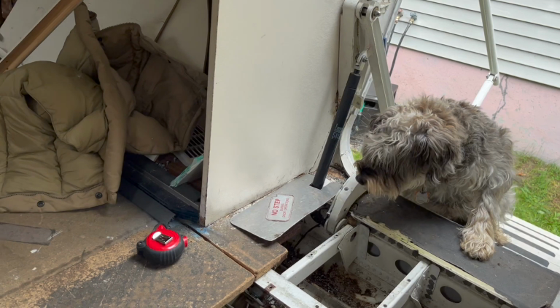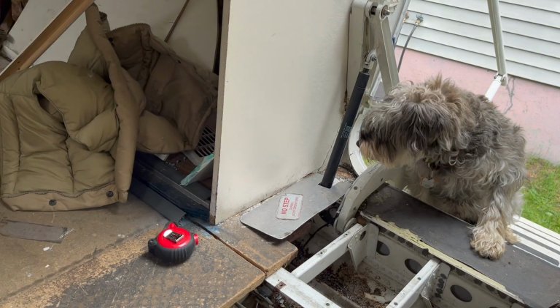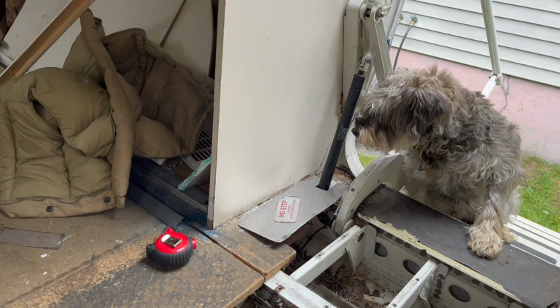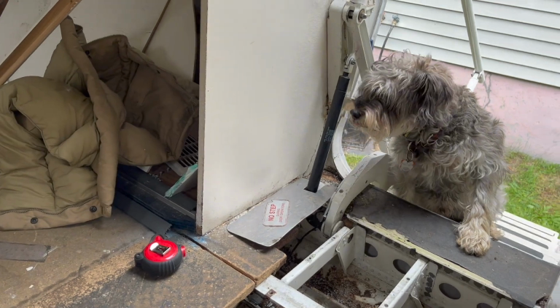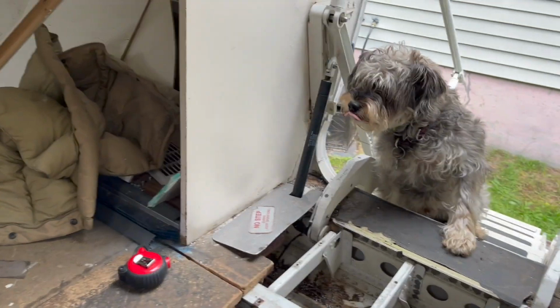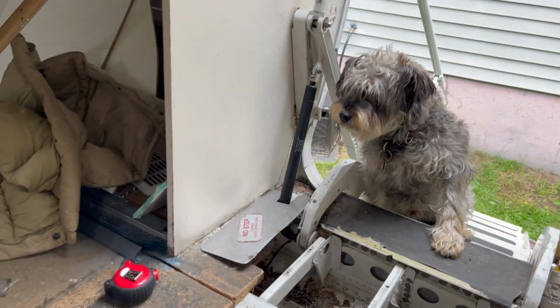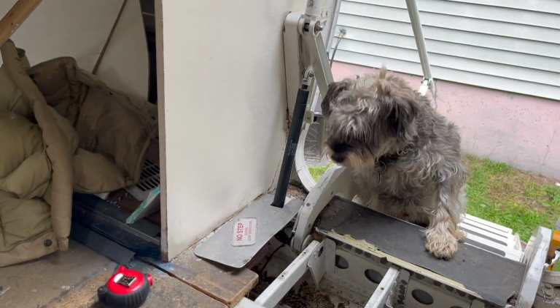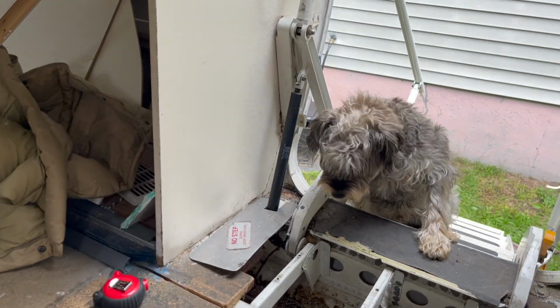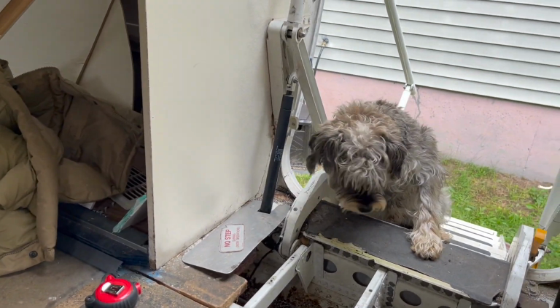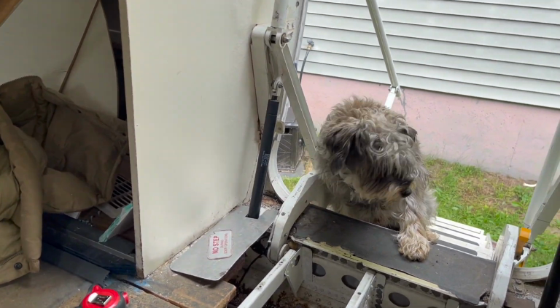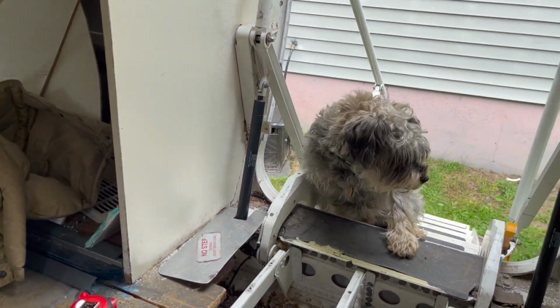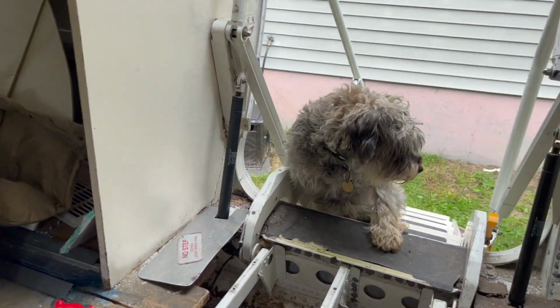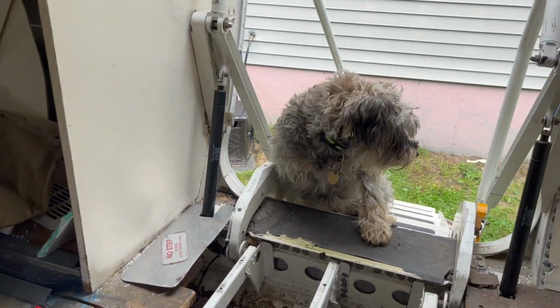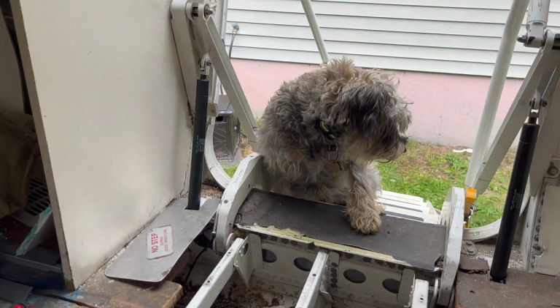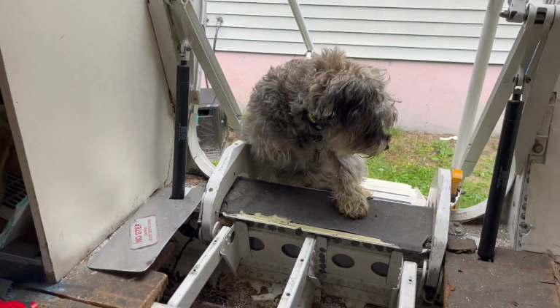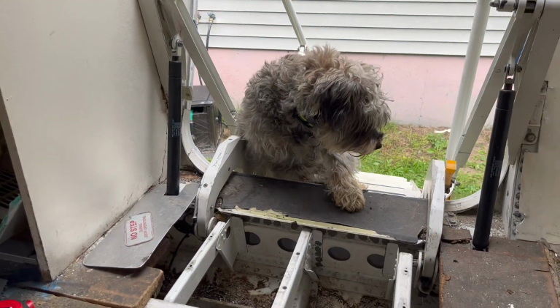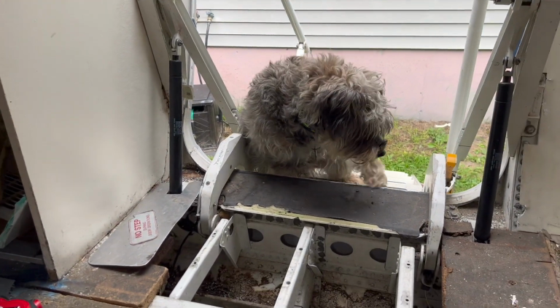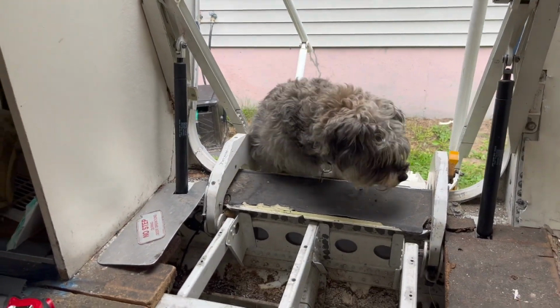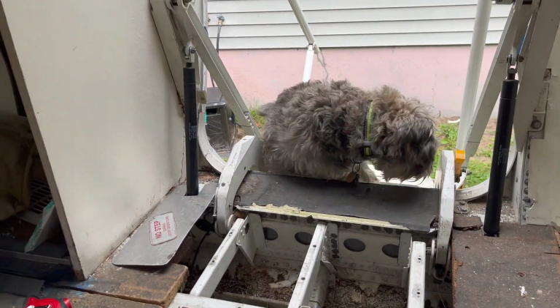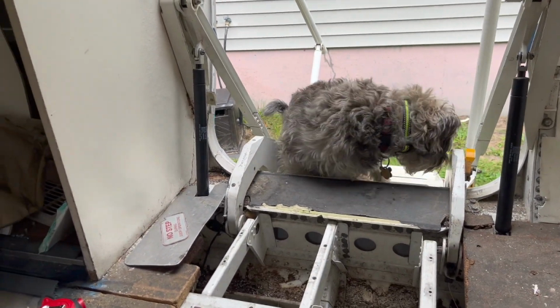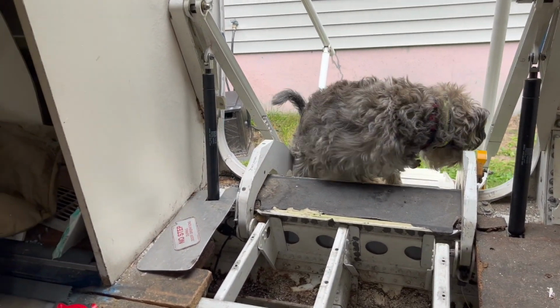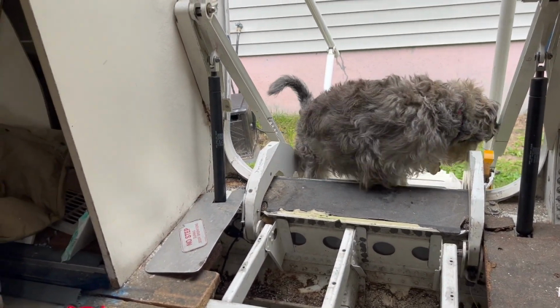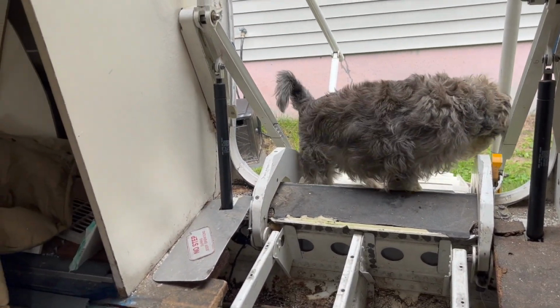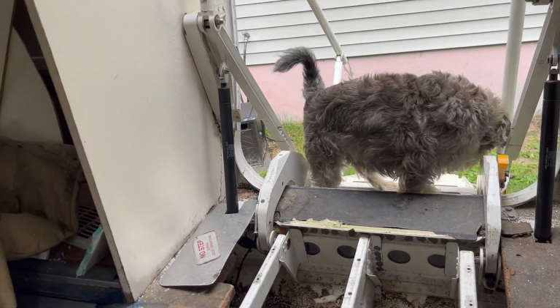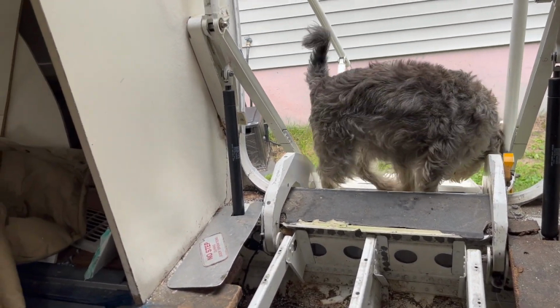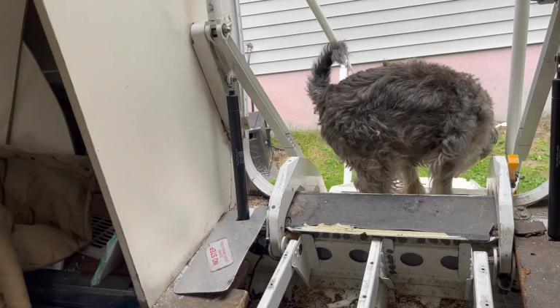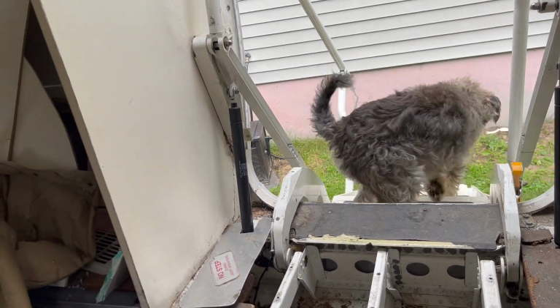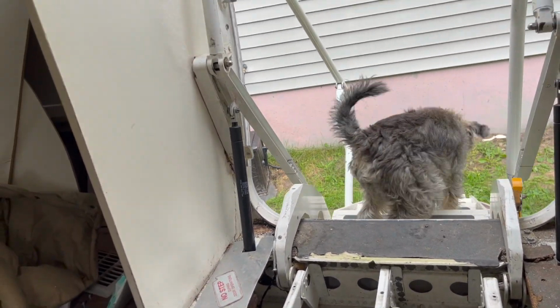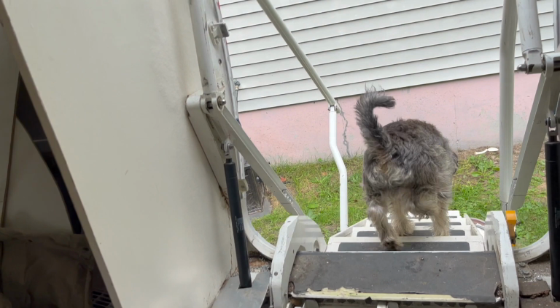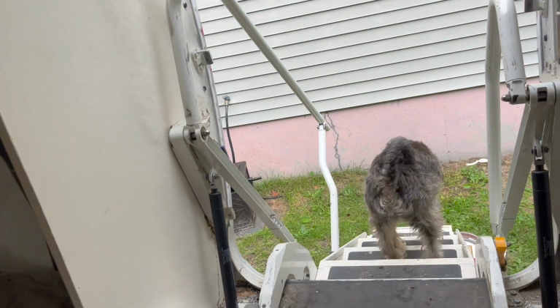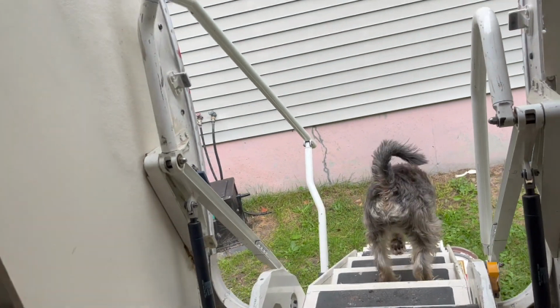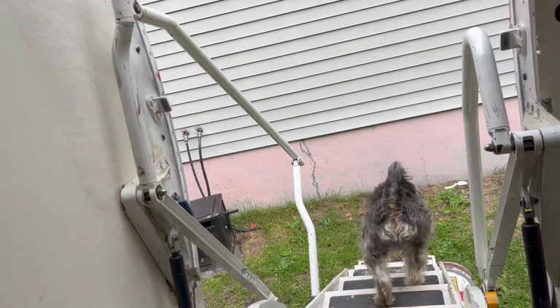Not even the dog feels safe entering our airplane. That is not a good sign.